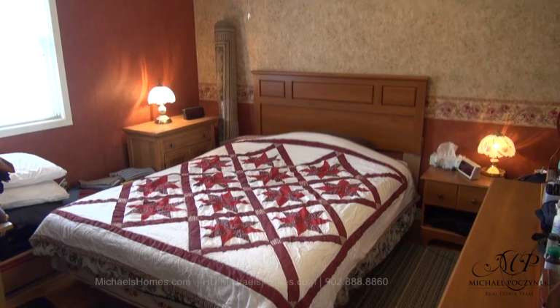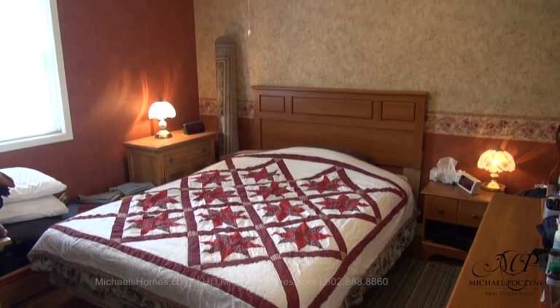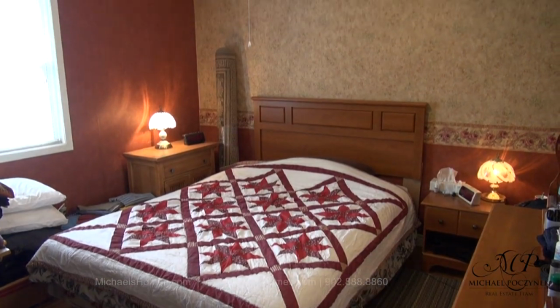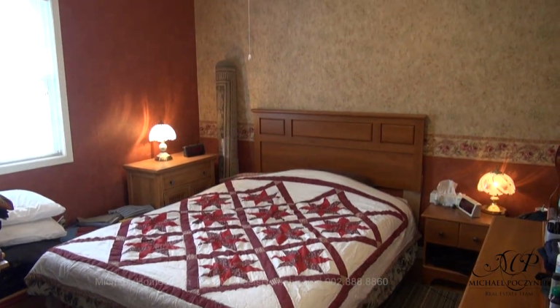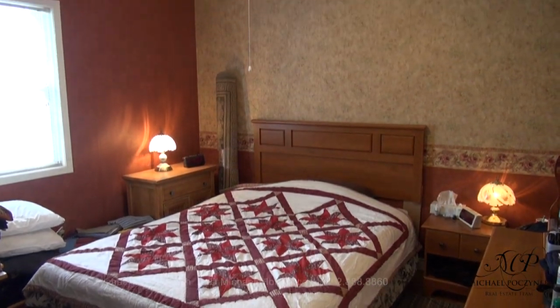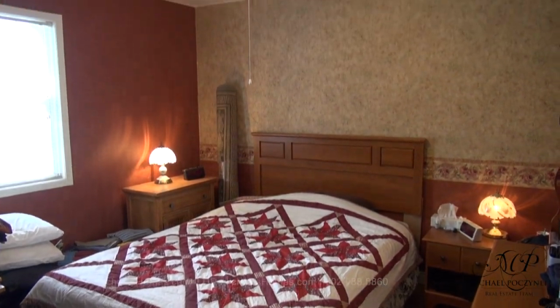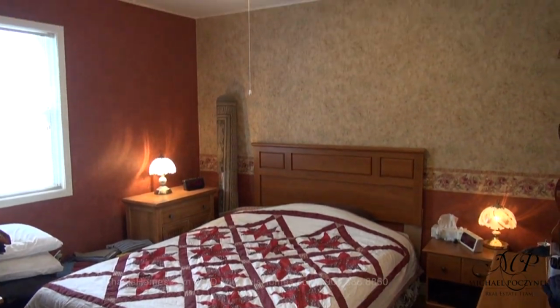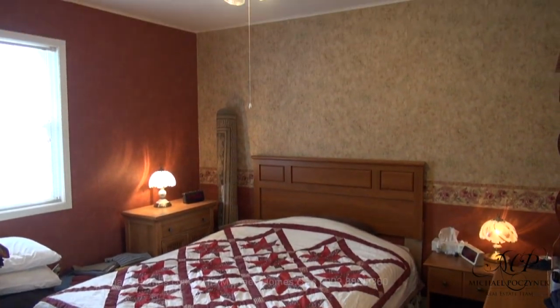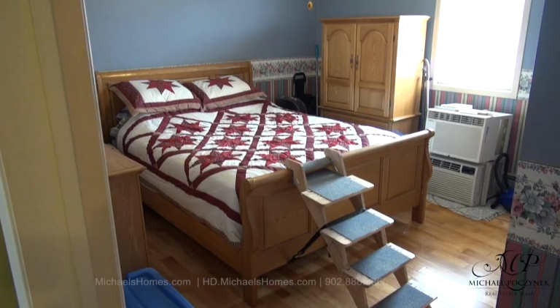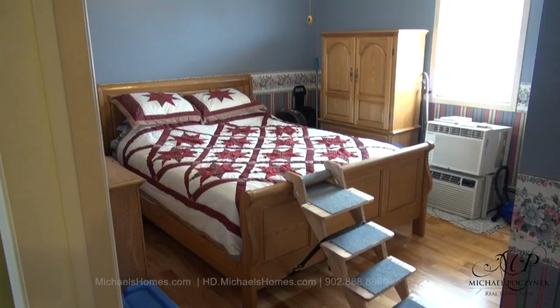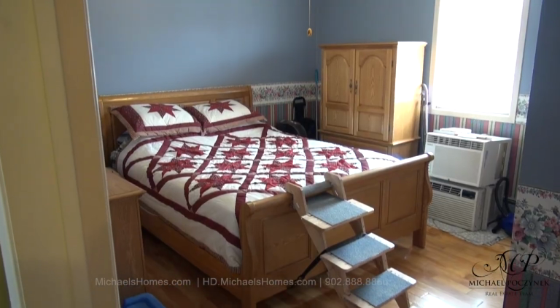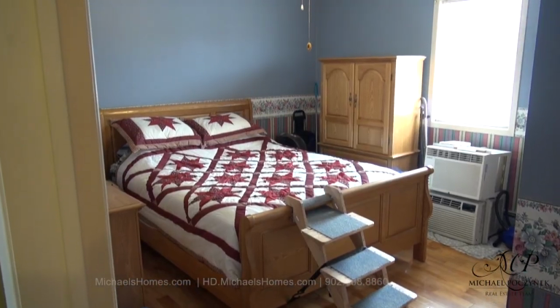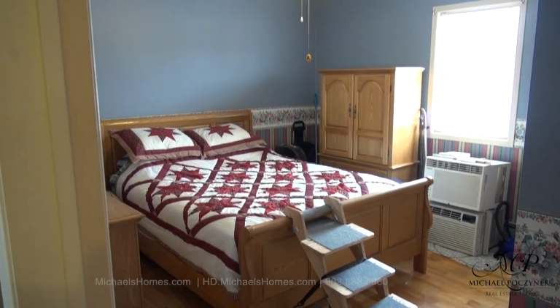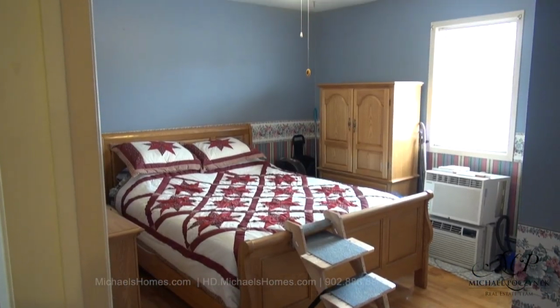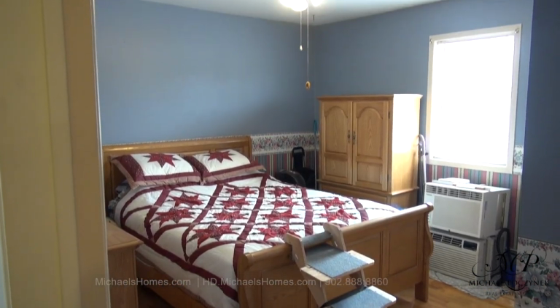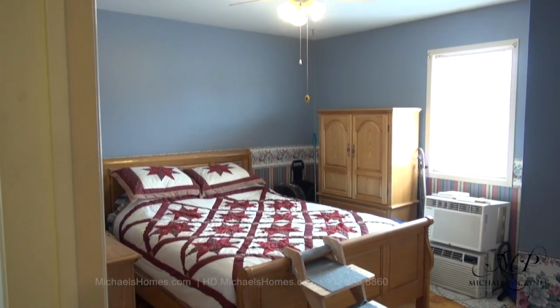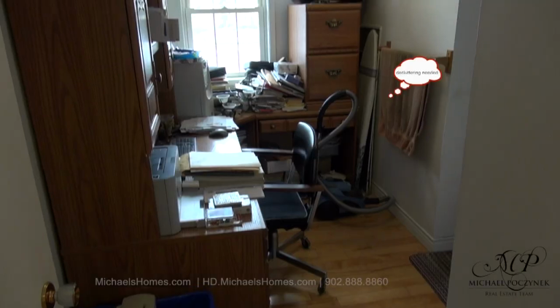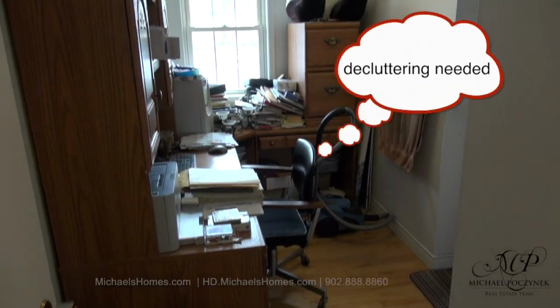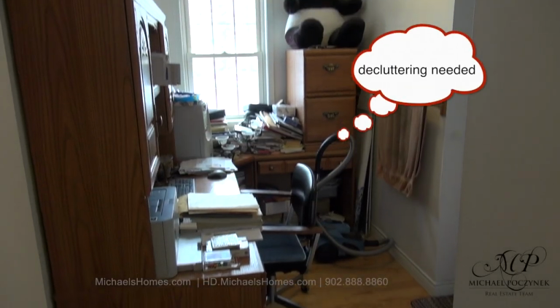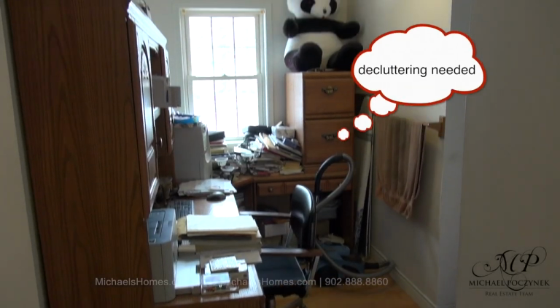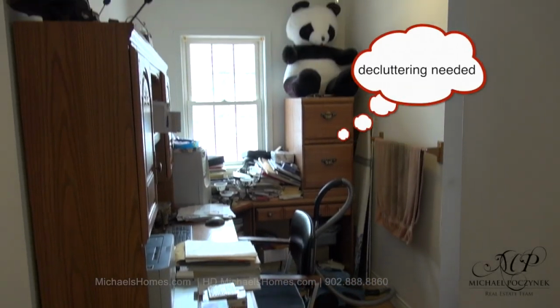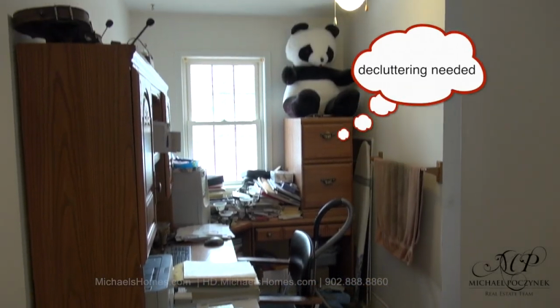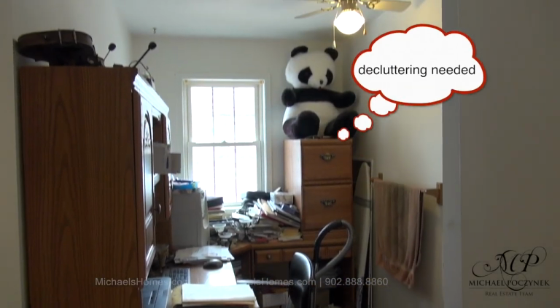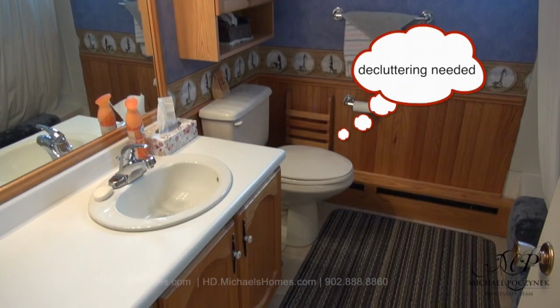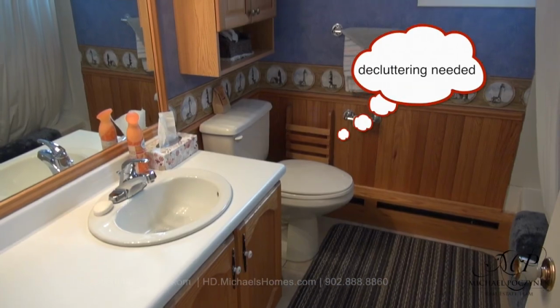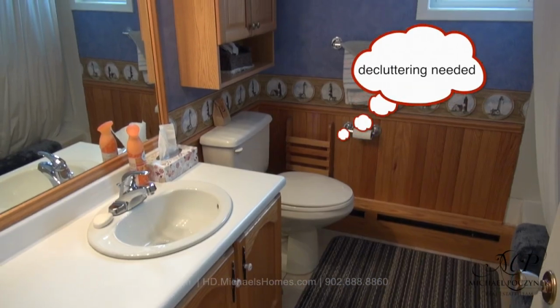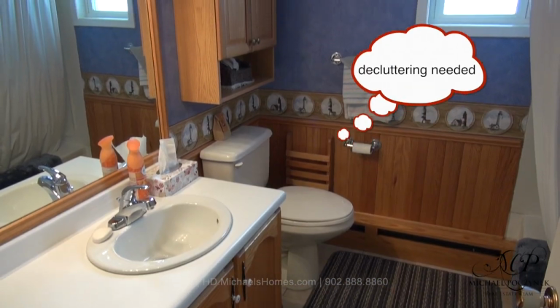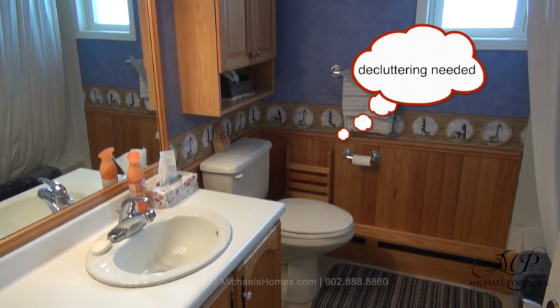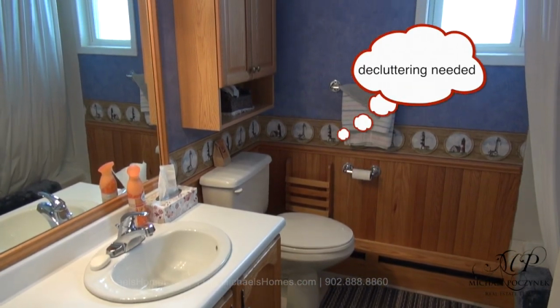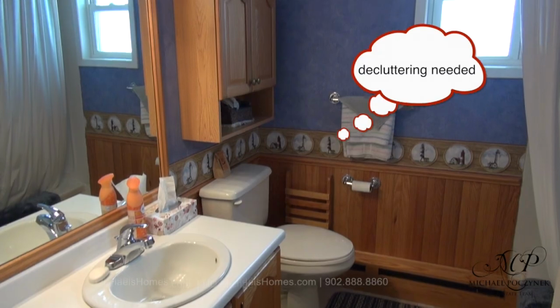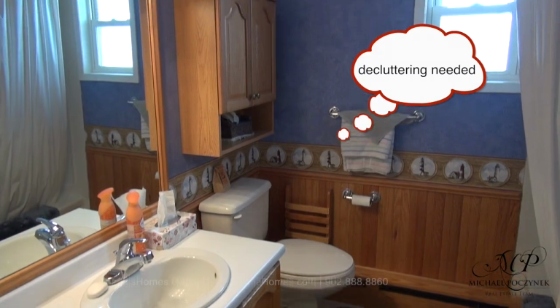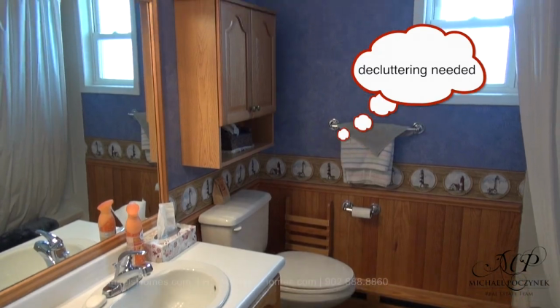One, two, three. And here's the main floor bathroom.